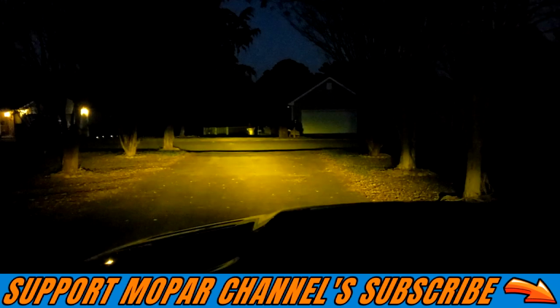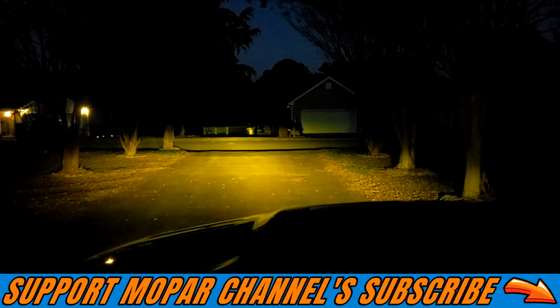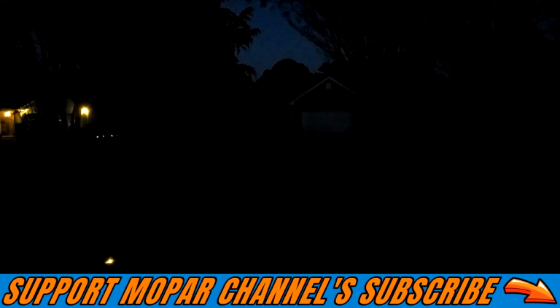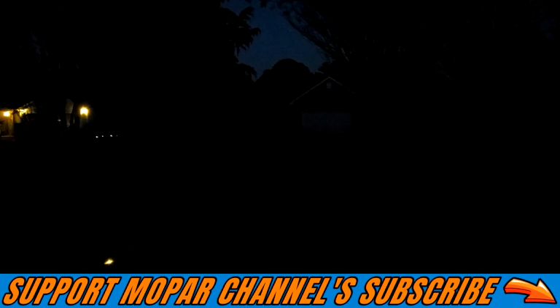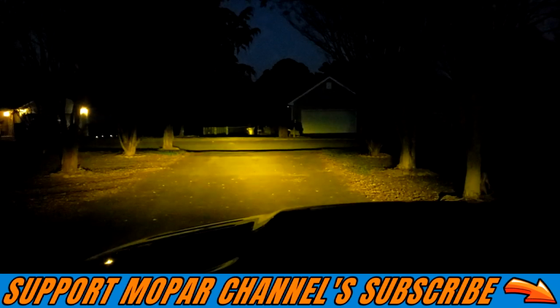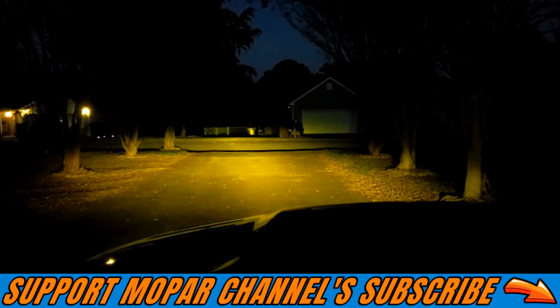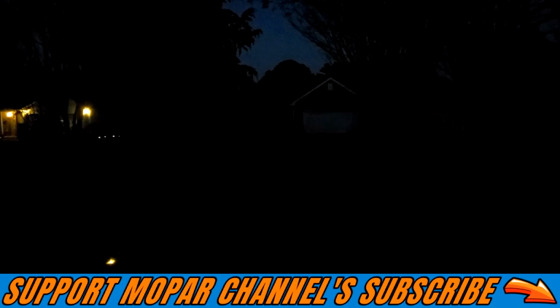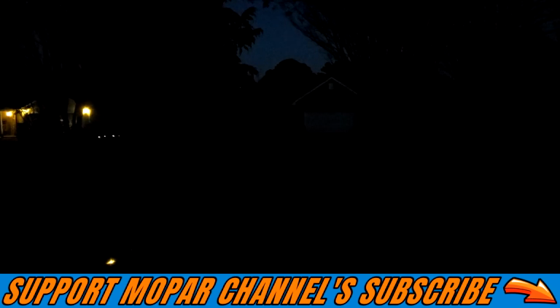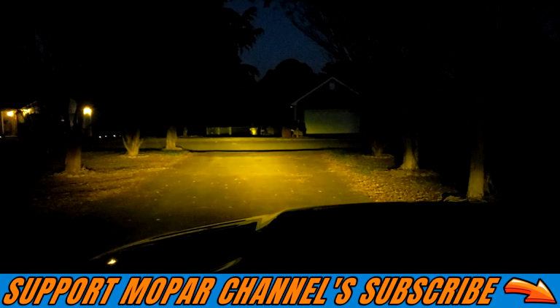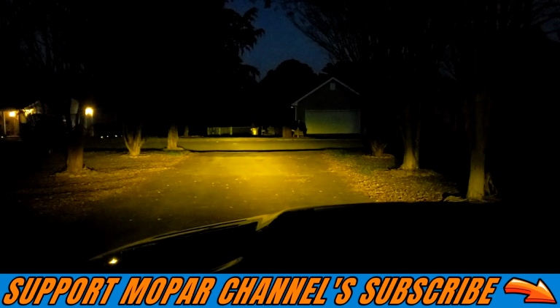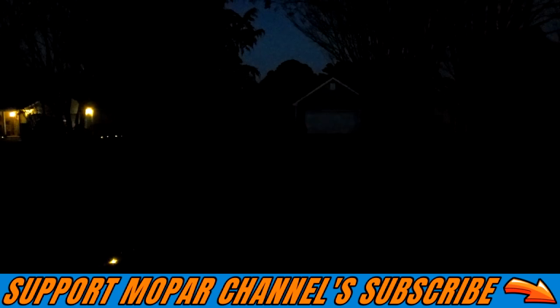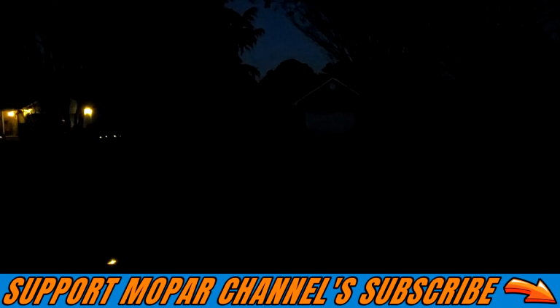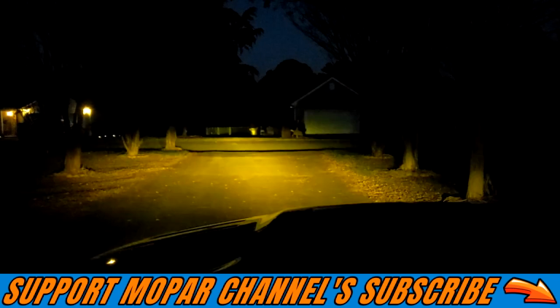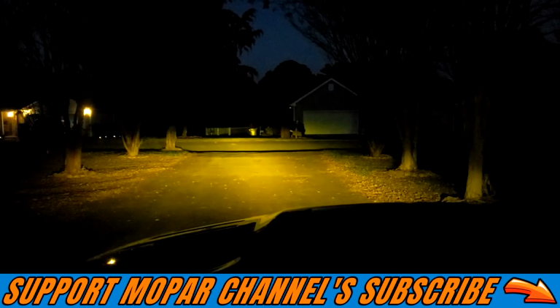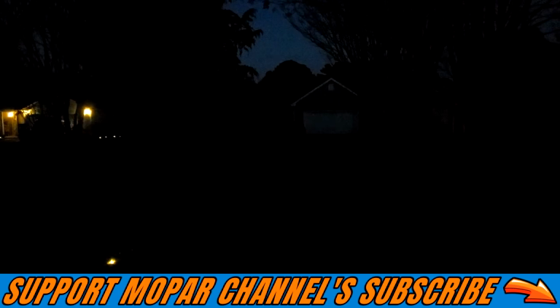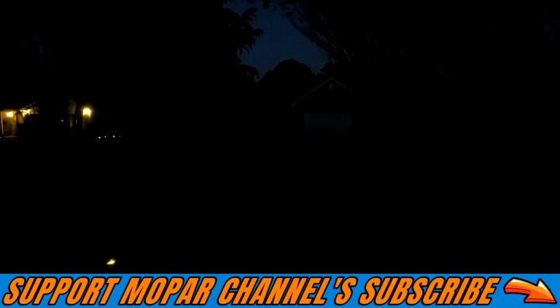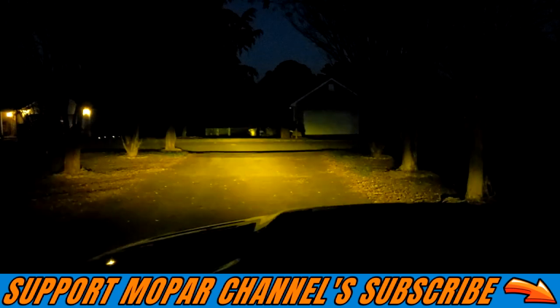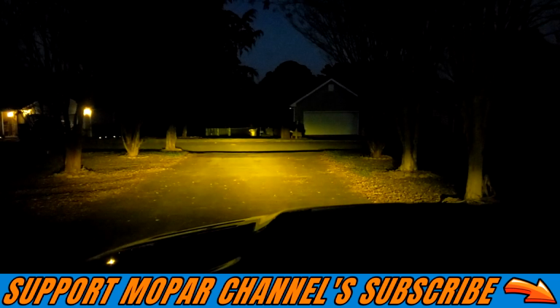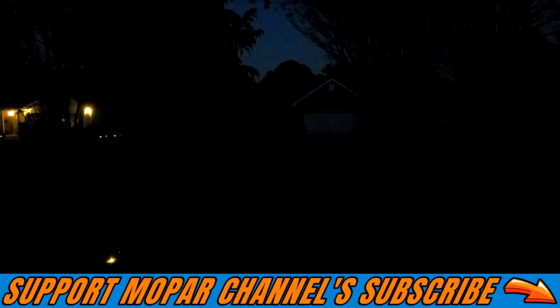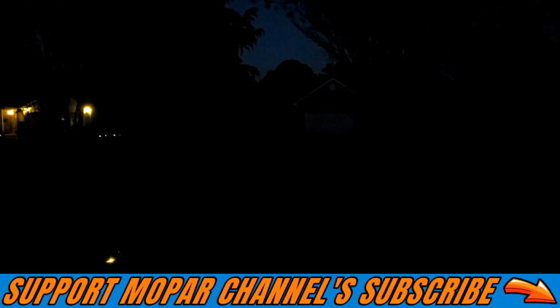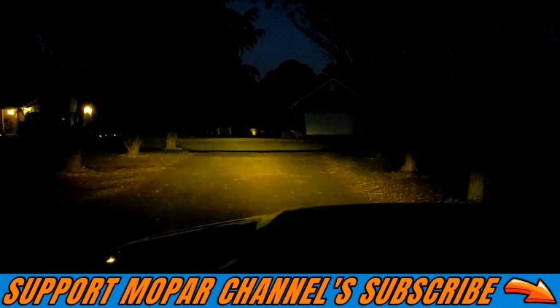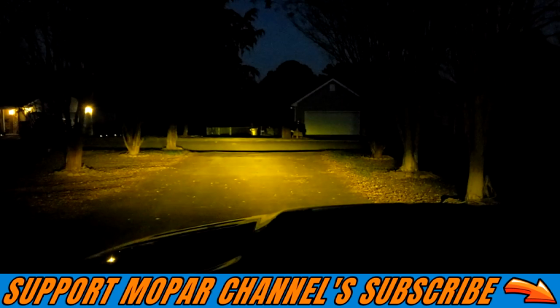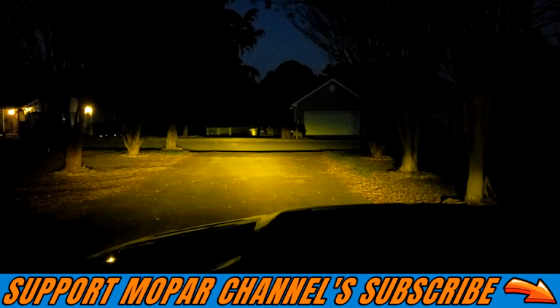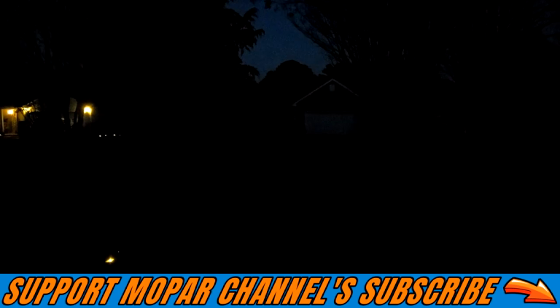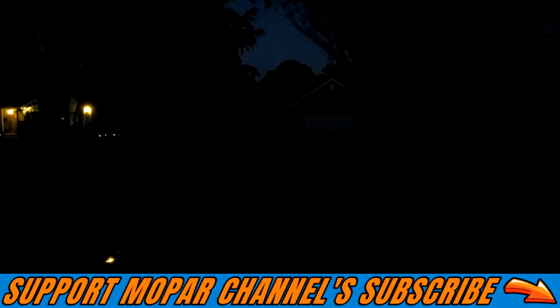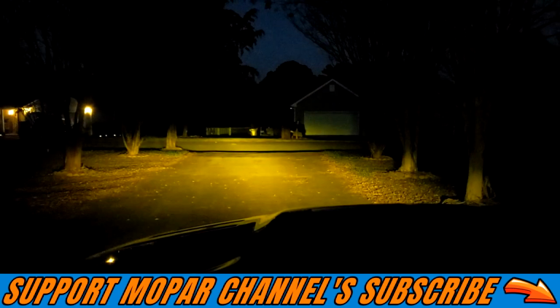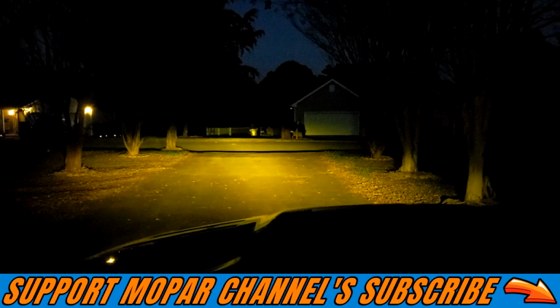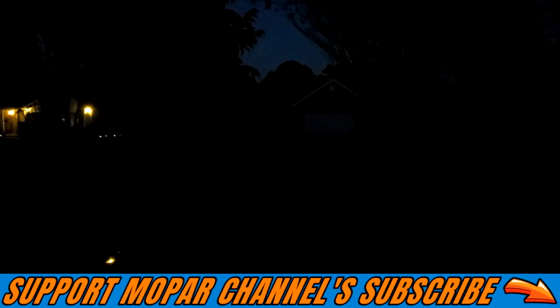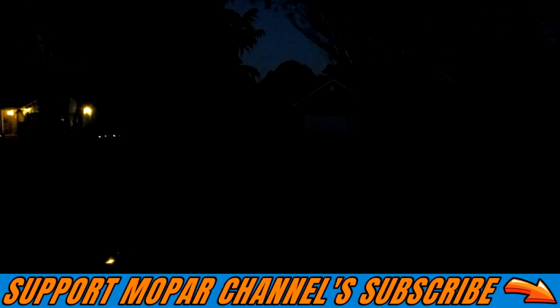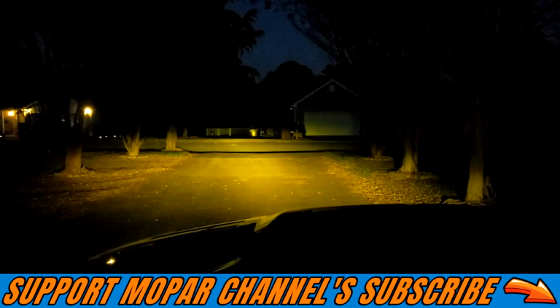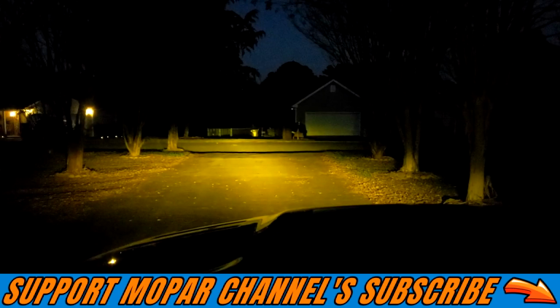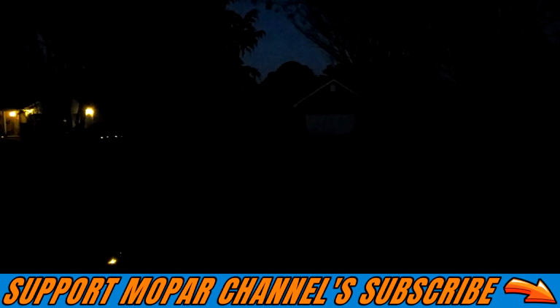So both headlights are flashing — that is not my hazards, that is the actual headlight bulbs.